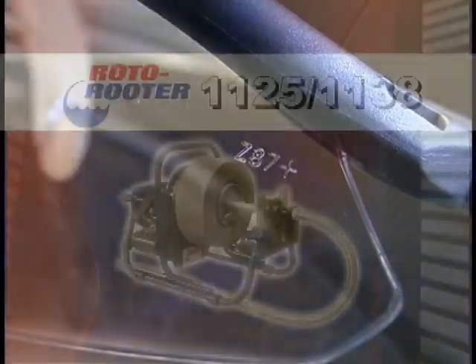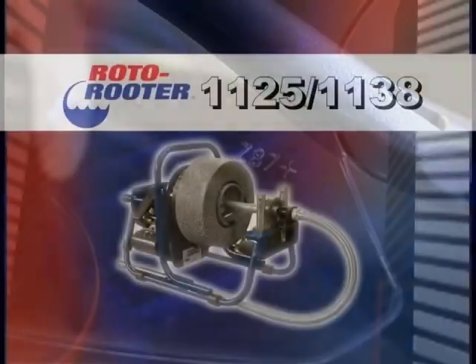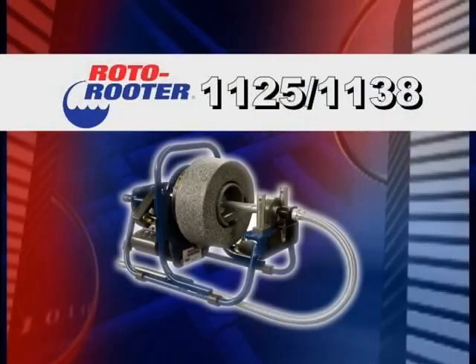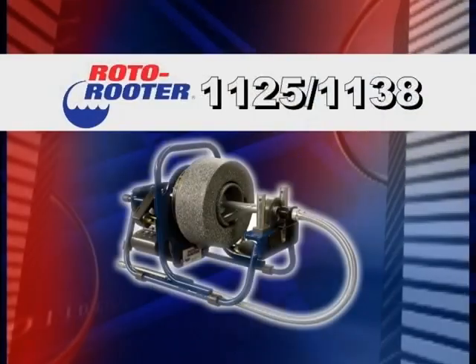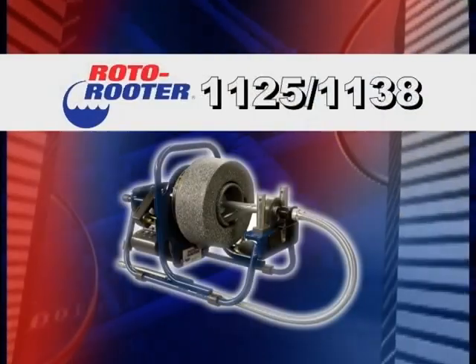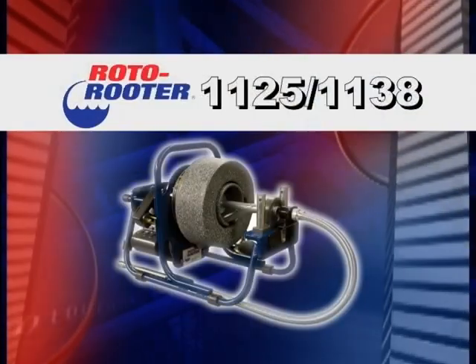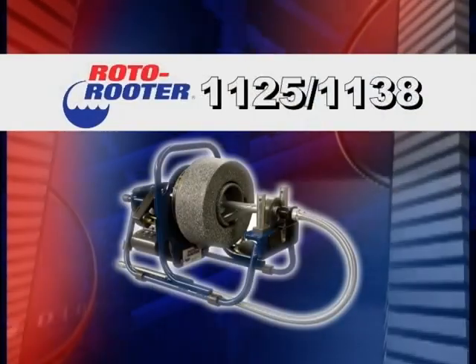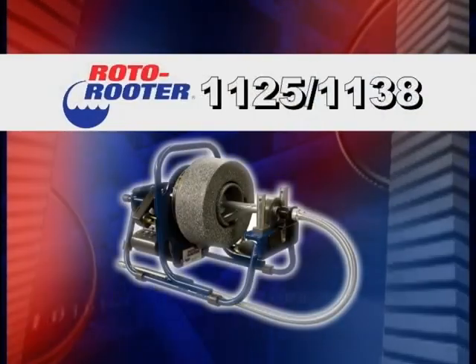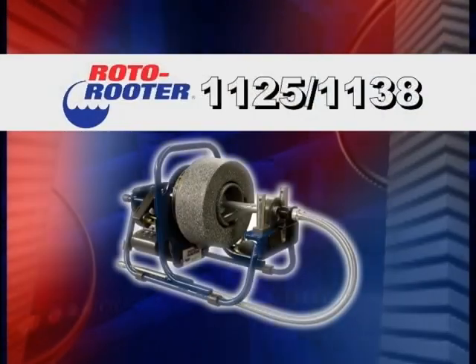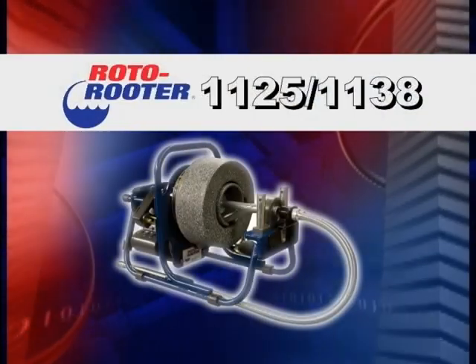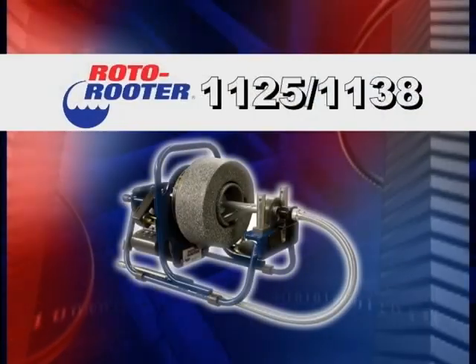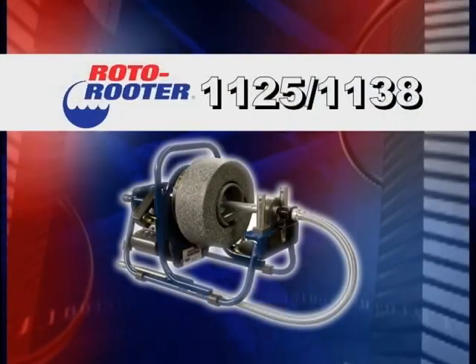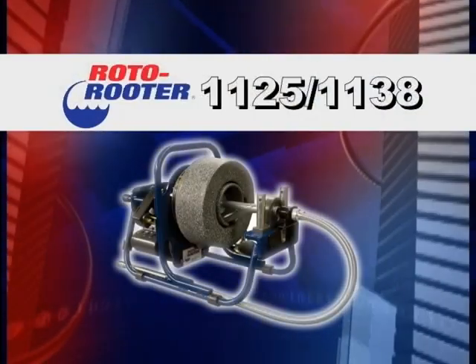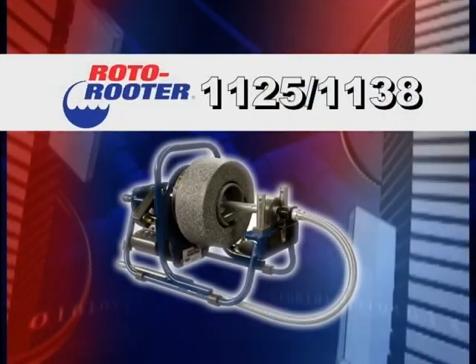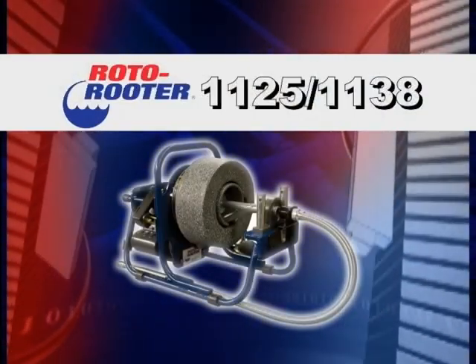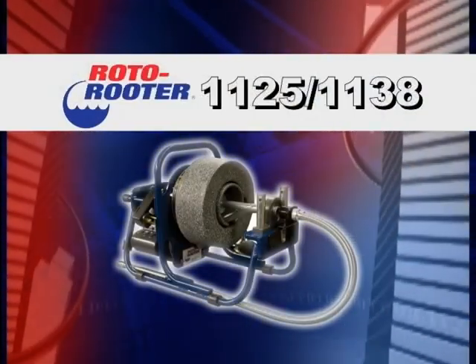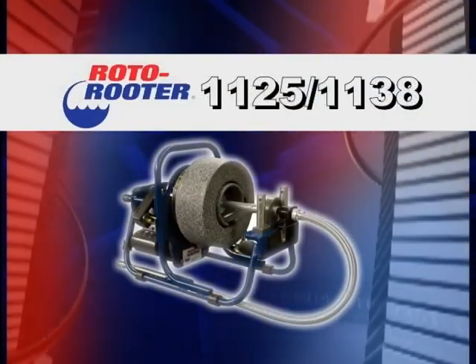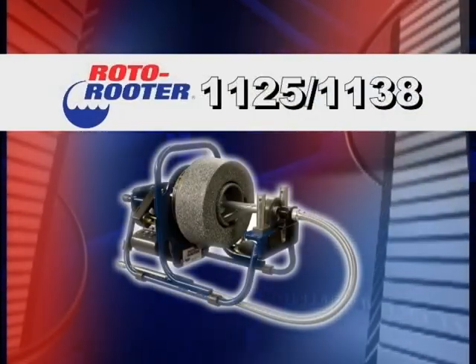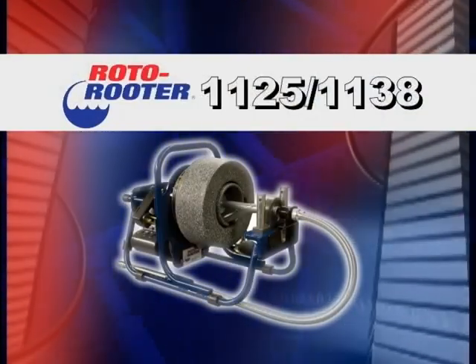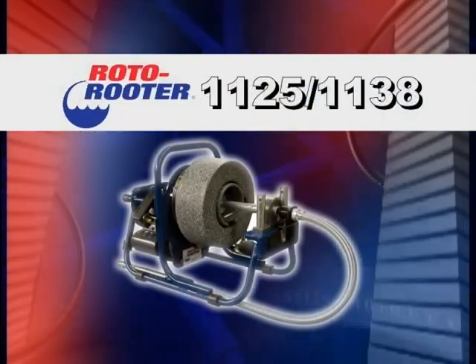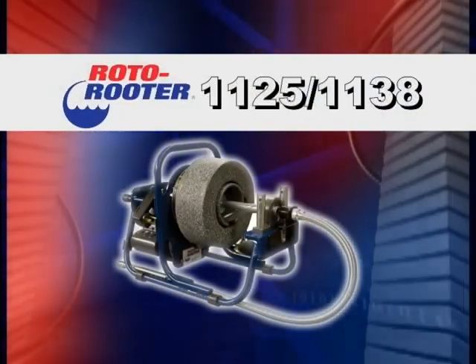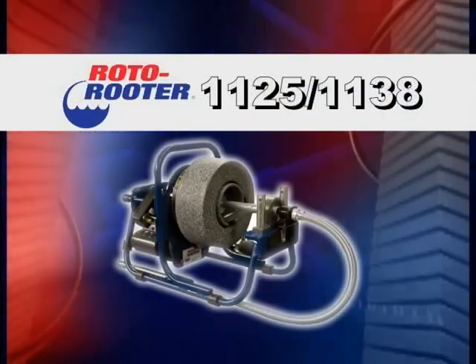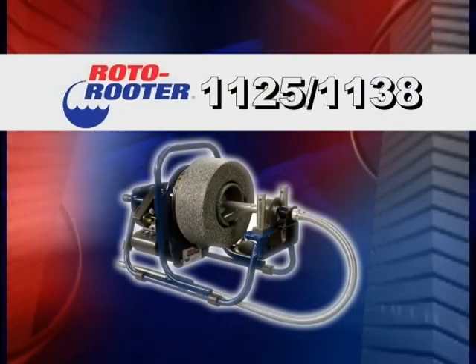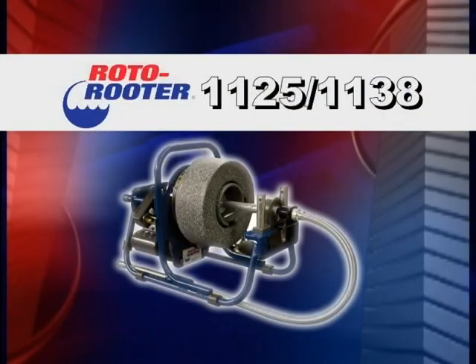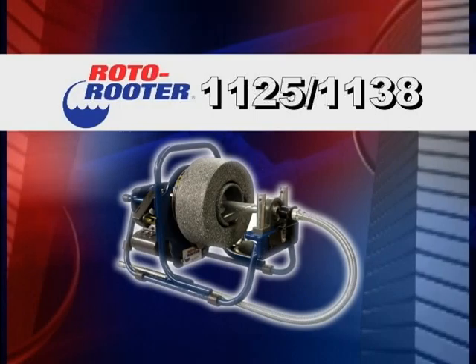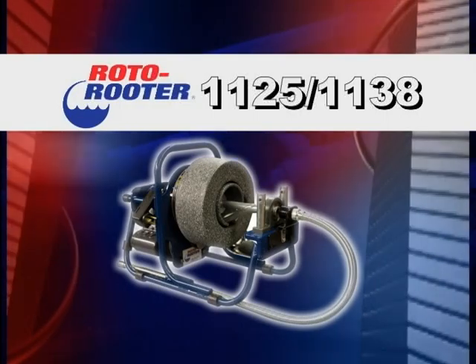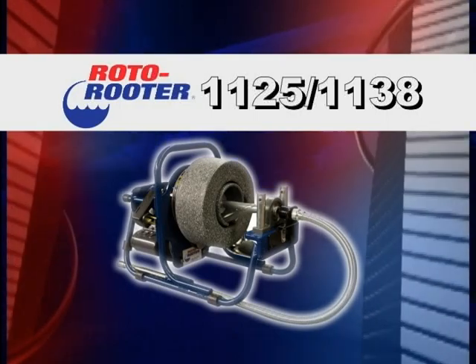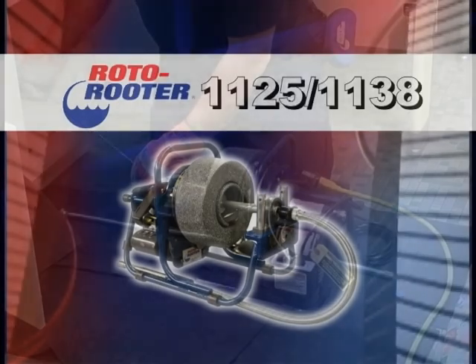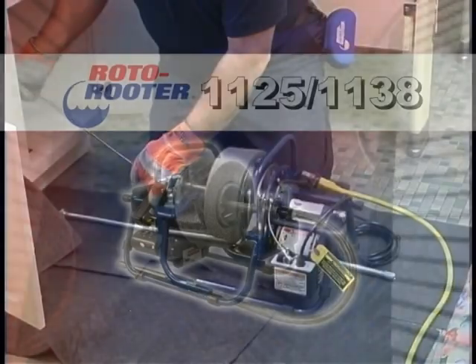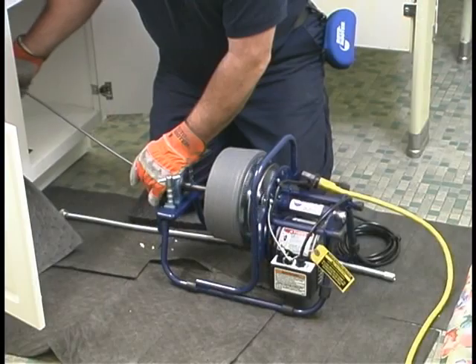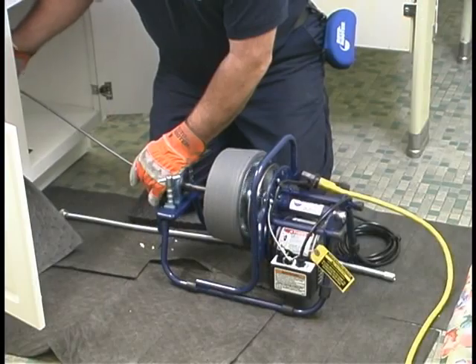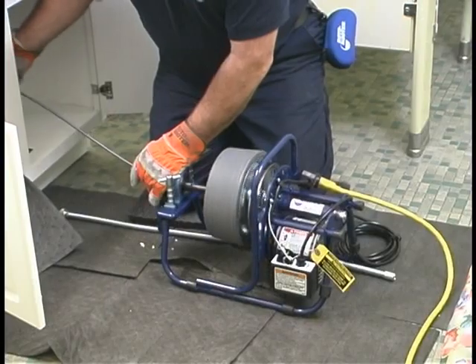Light, compact, and easy to carry, the smaller sink machines are great for cleaning sink and bathtub drains.